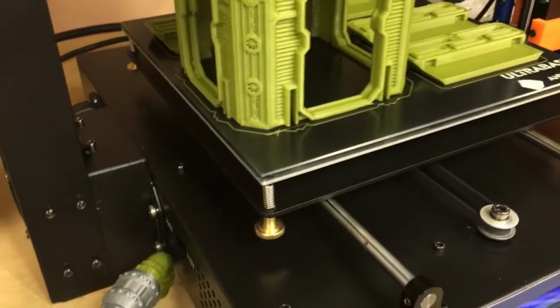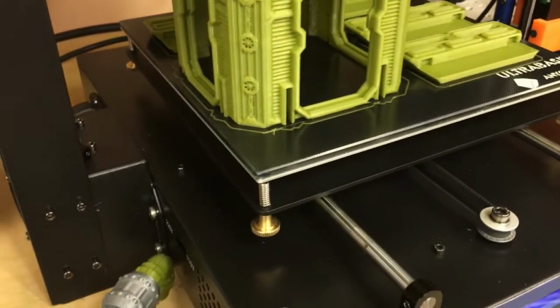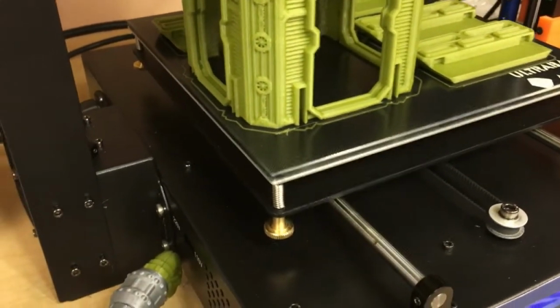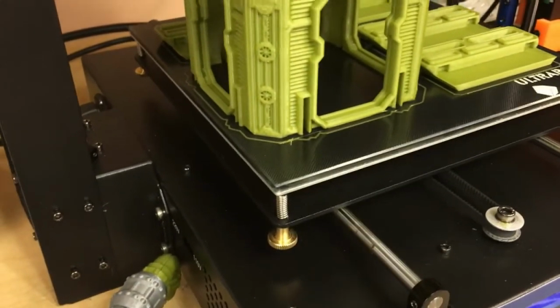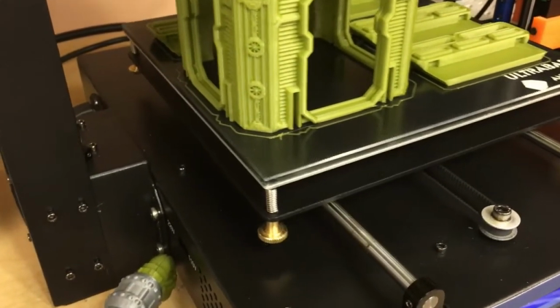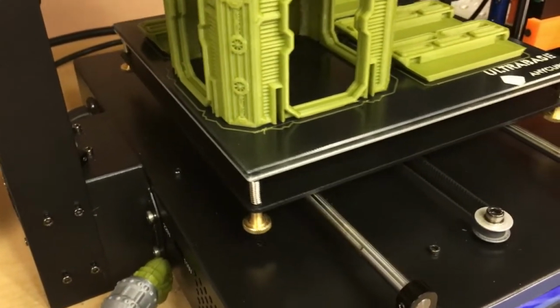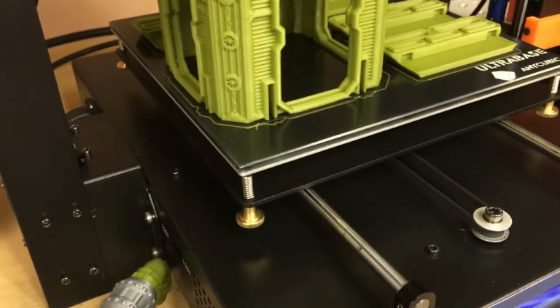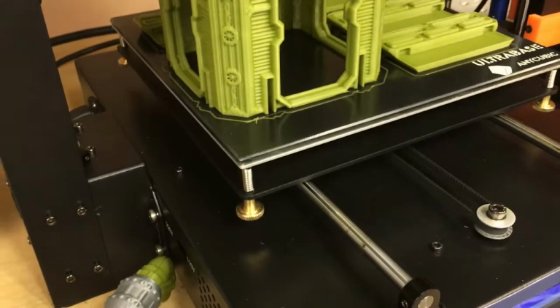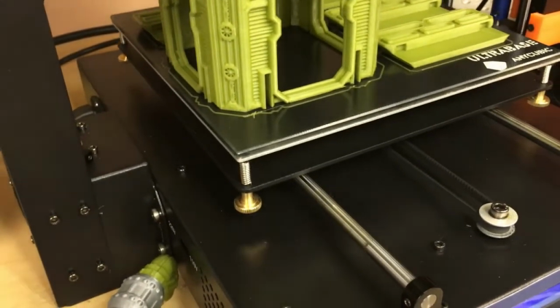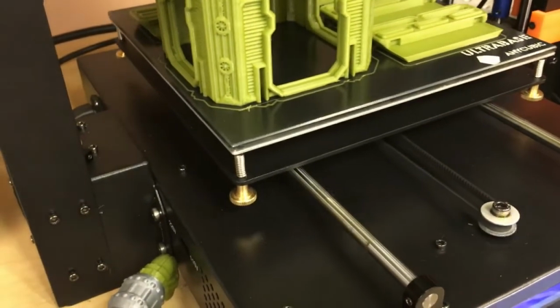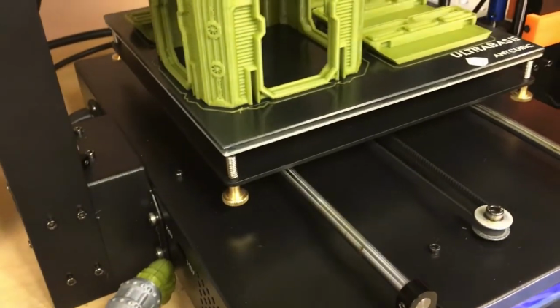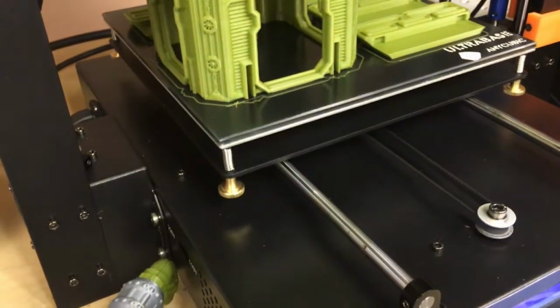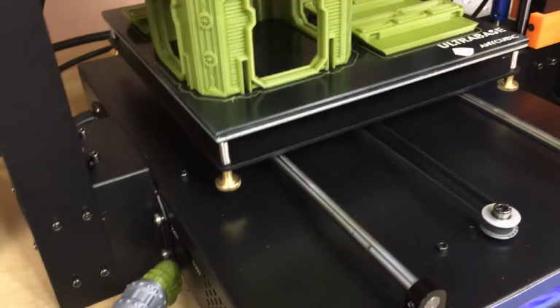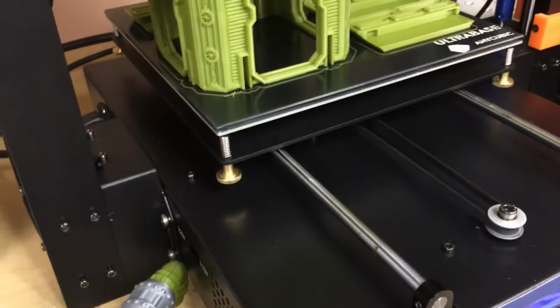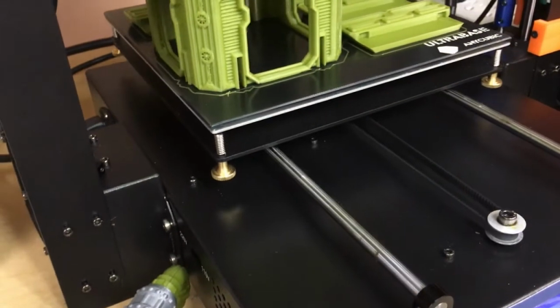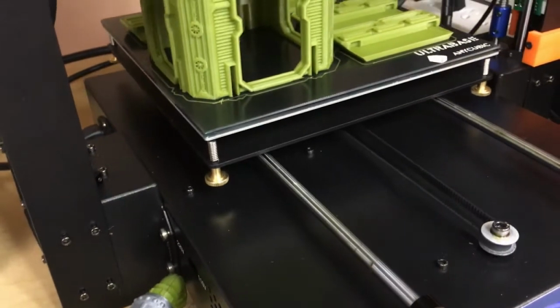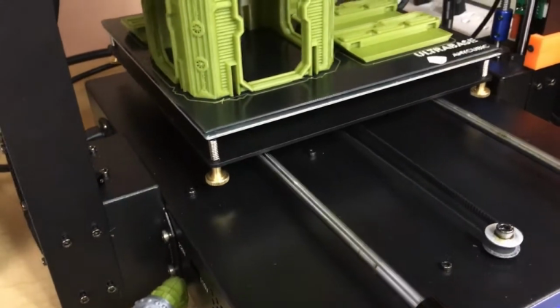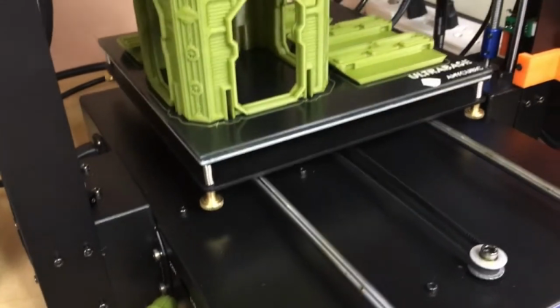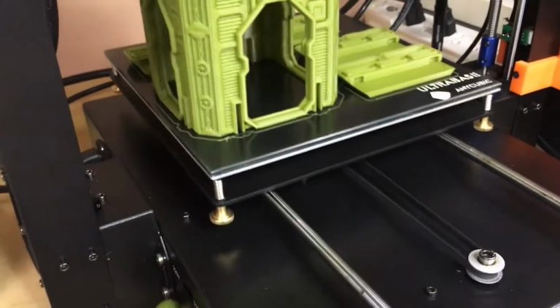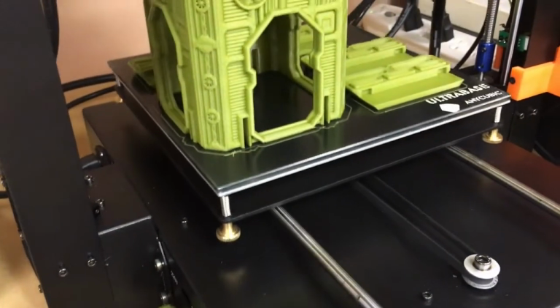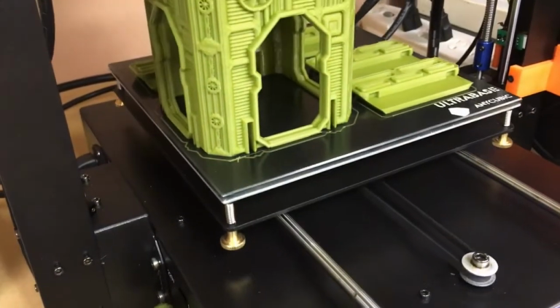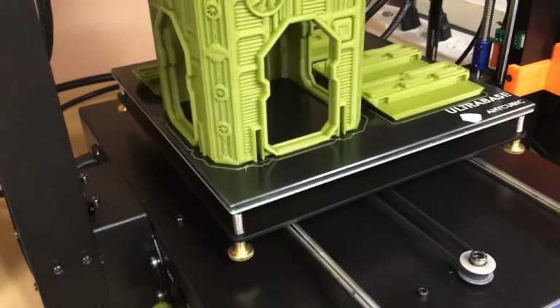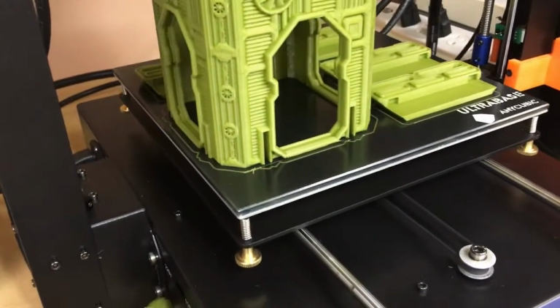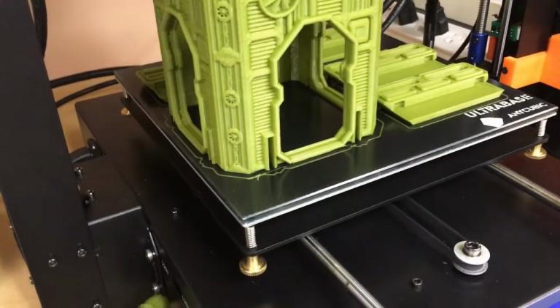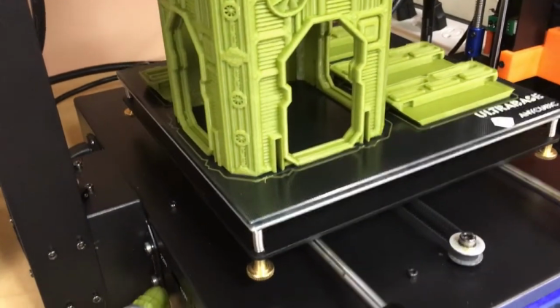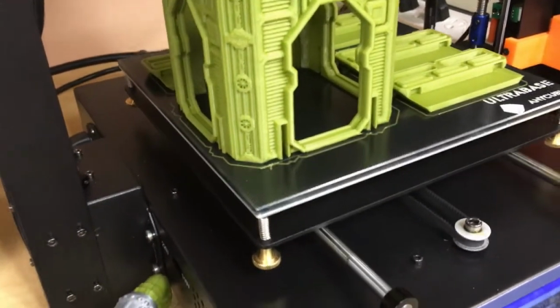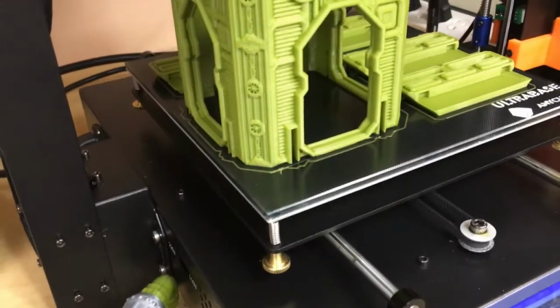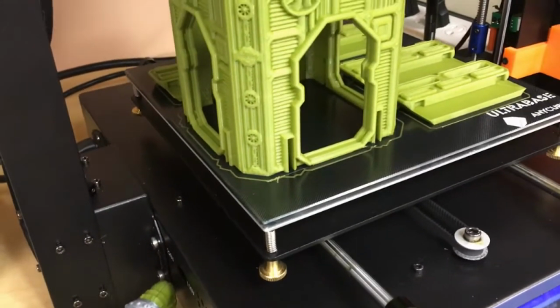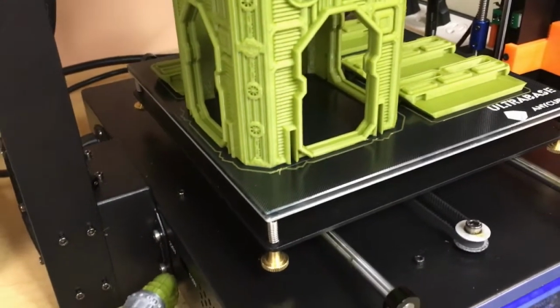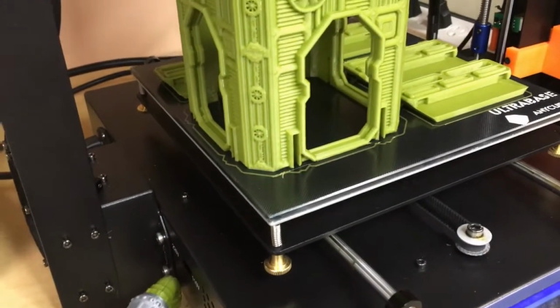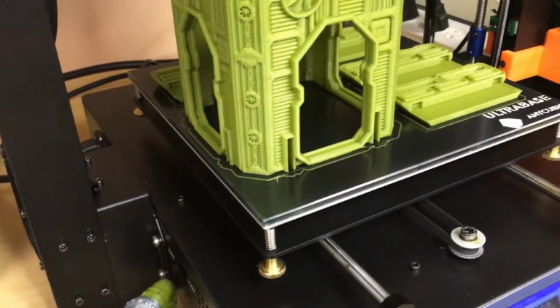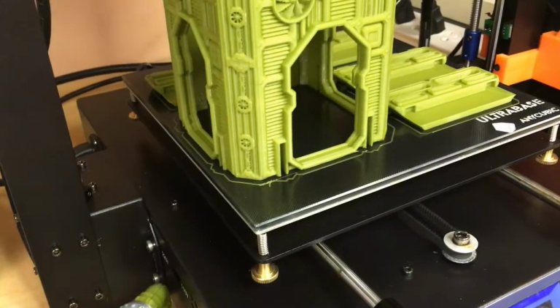After using this a couple times, I was just blown away by it. No glue sticks, no hairspray, and no hassles.